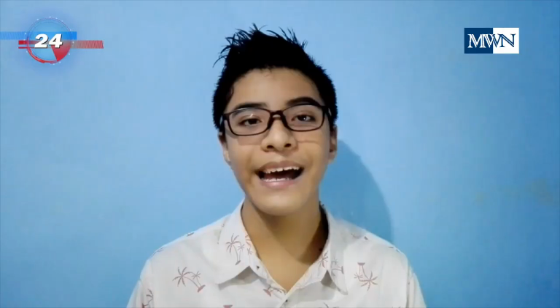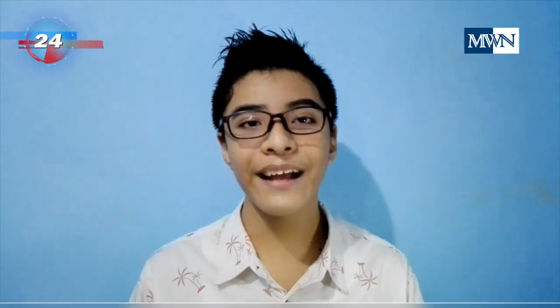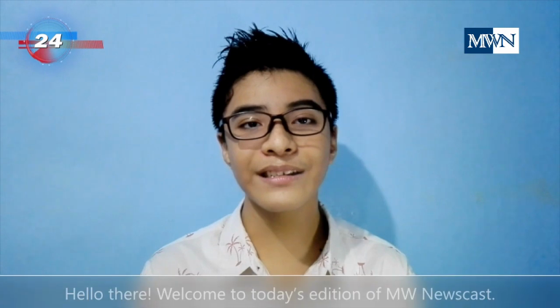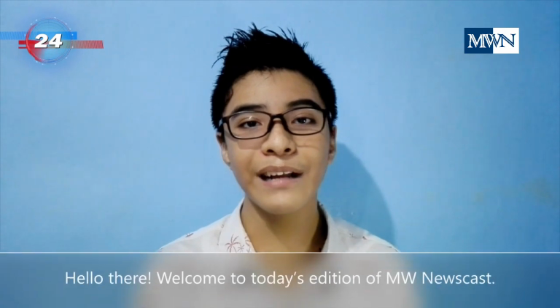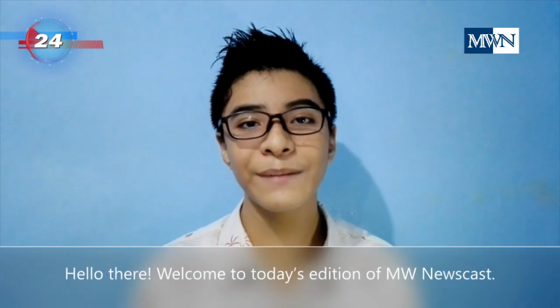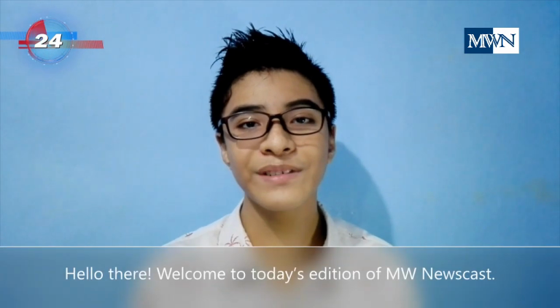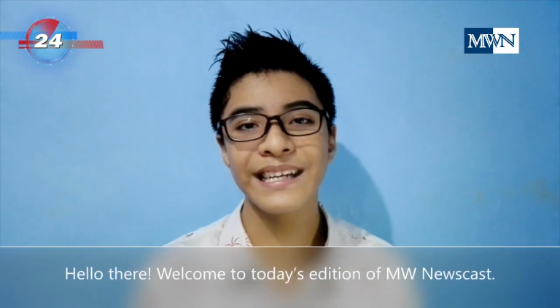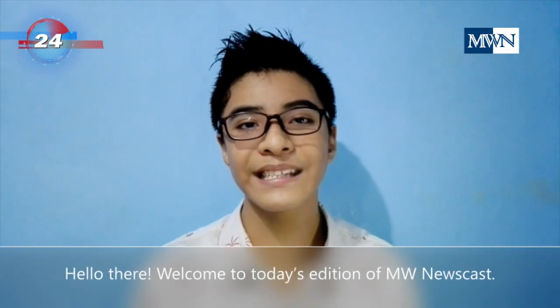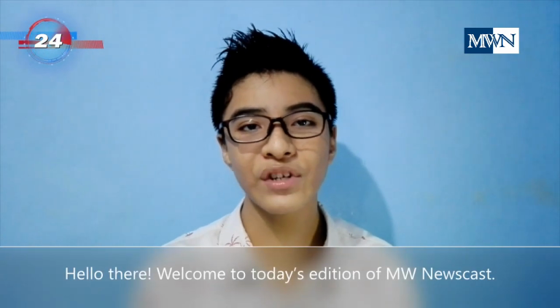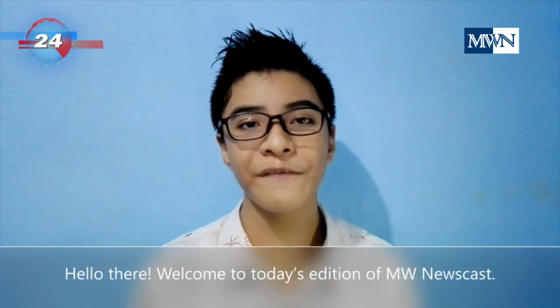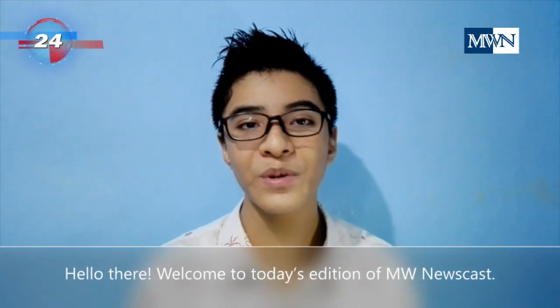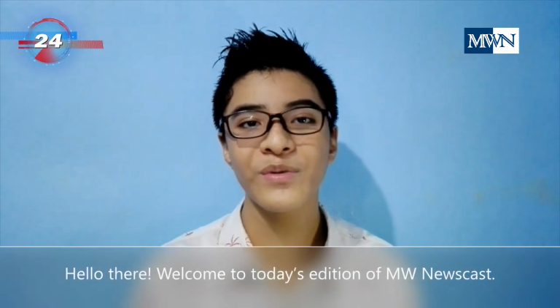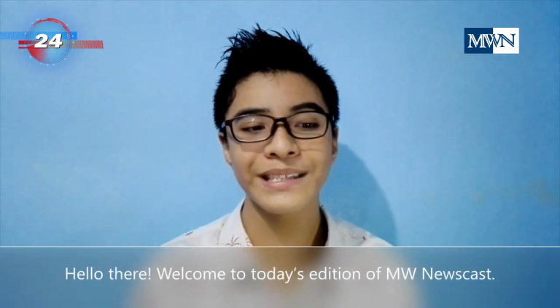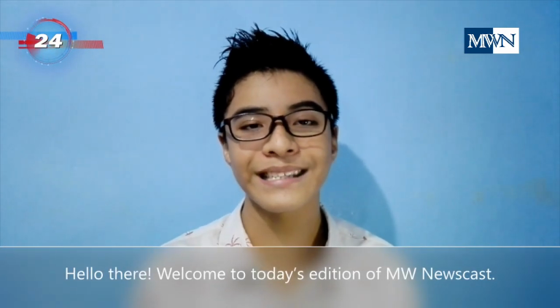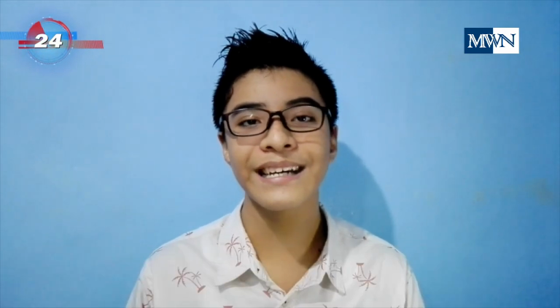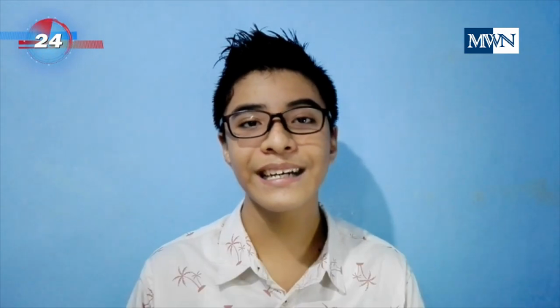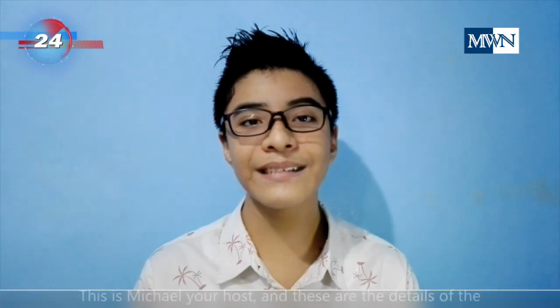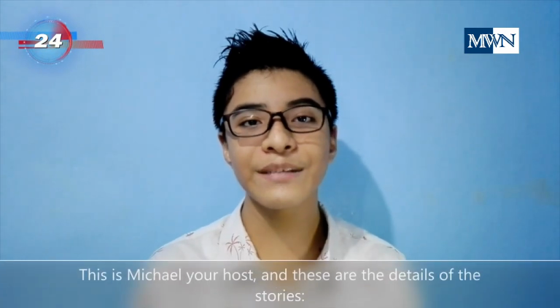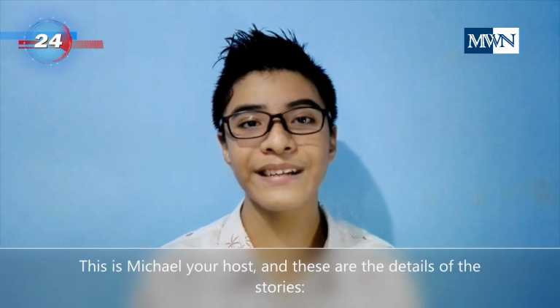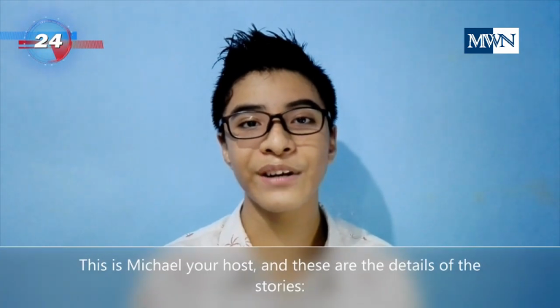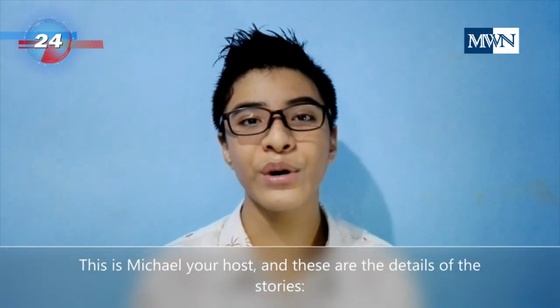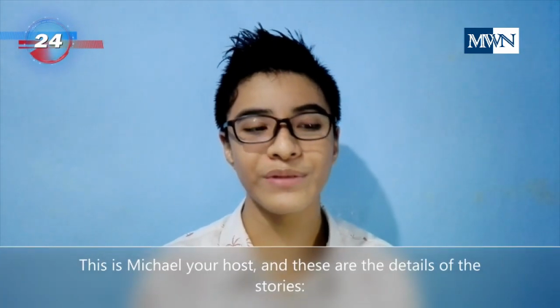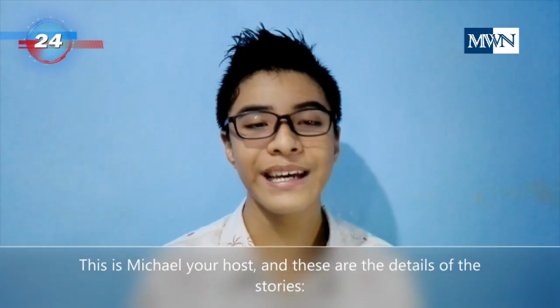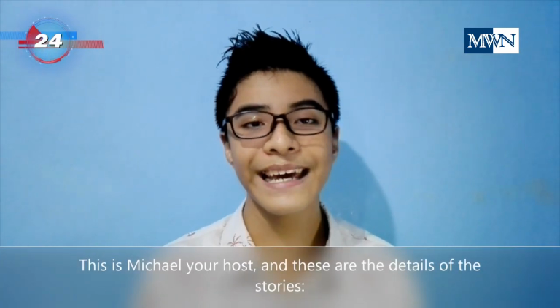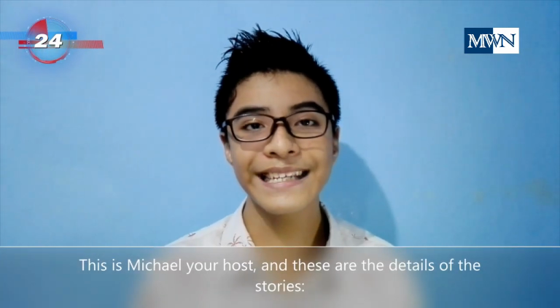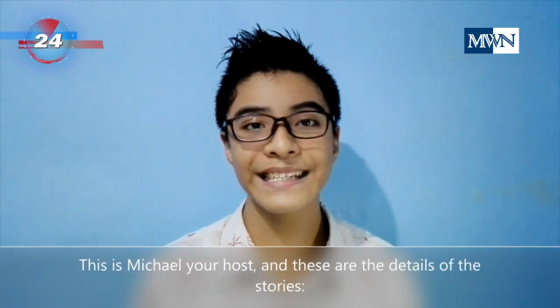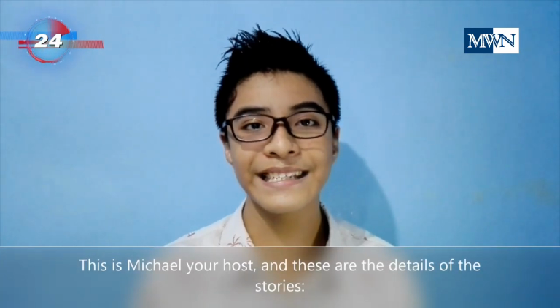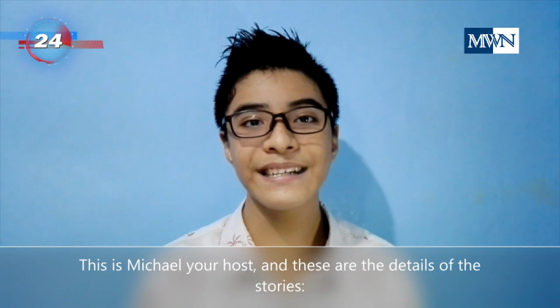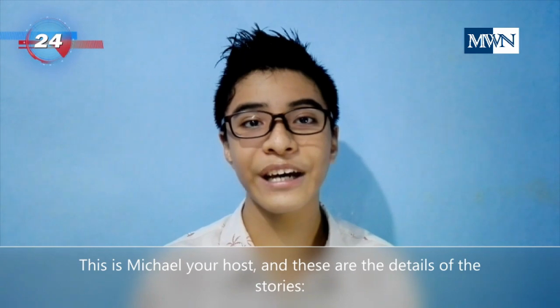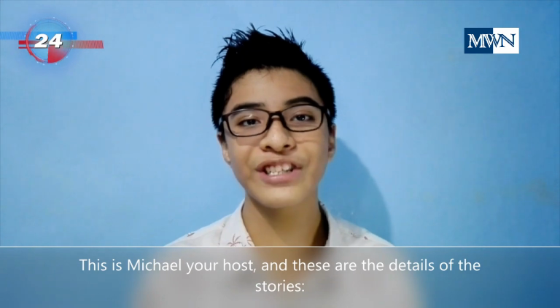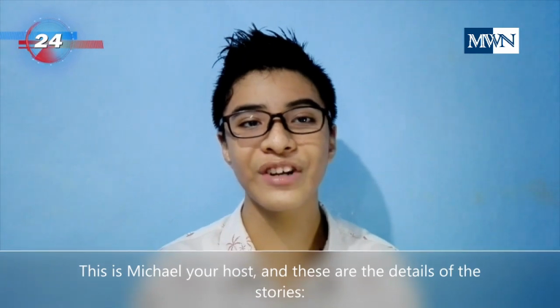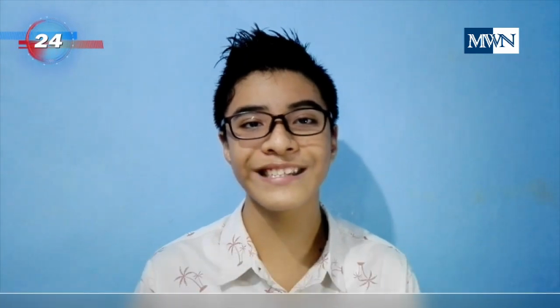Hello, welcome to today's edition of MW Newscast. This is Michael, your host, and these are the details of the stories.